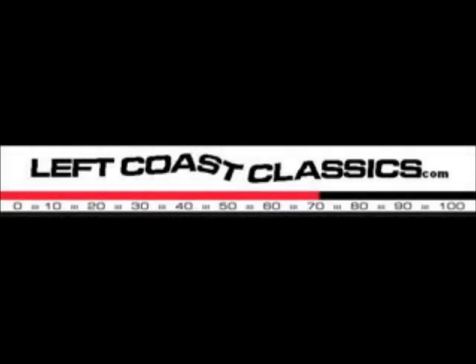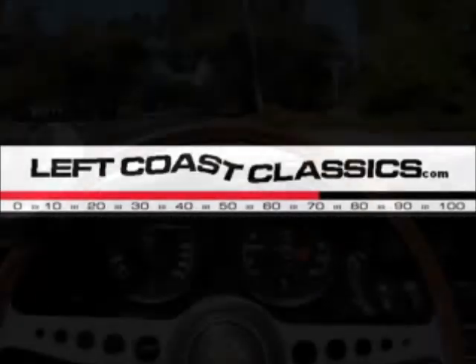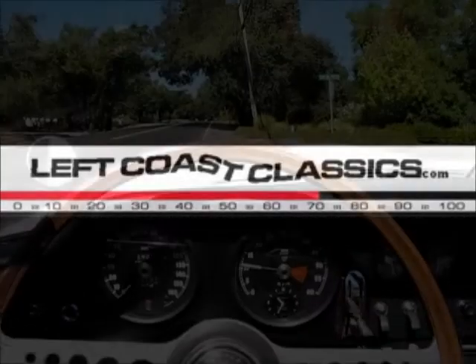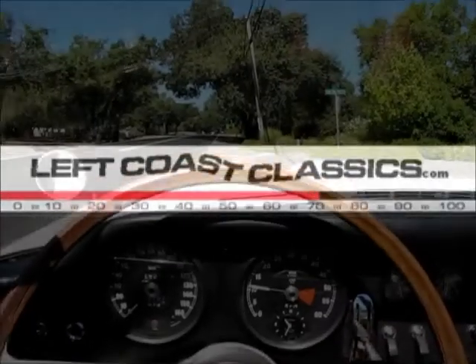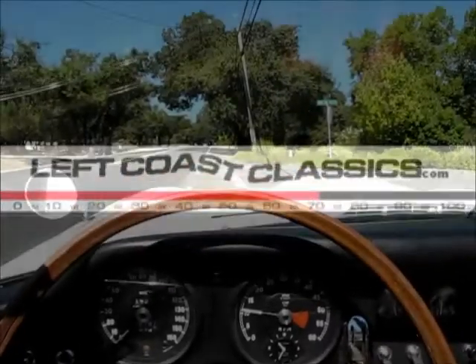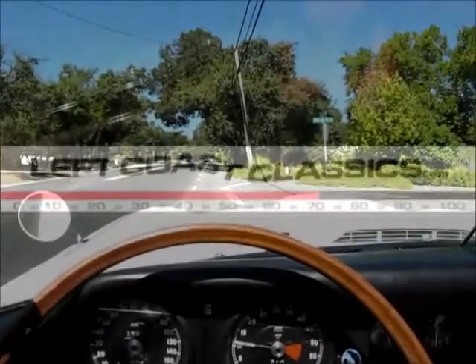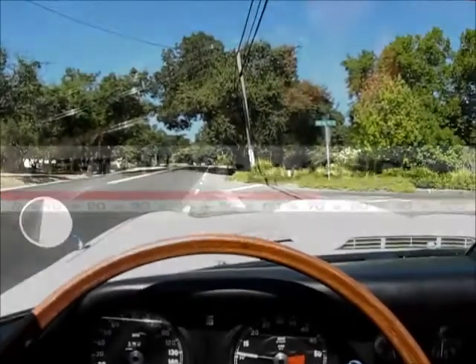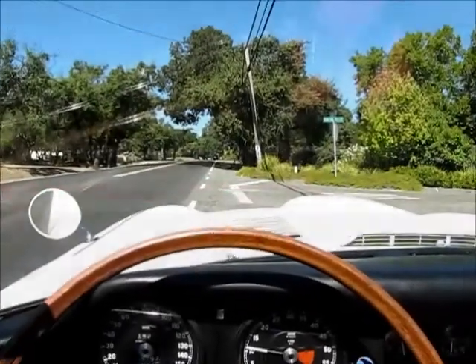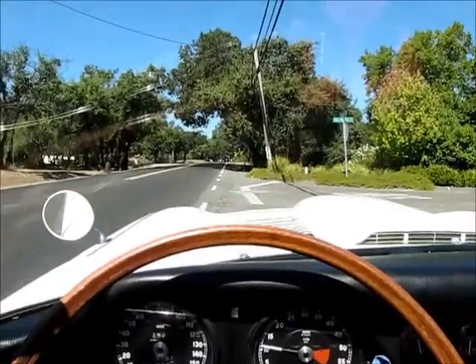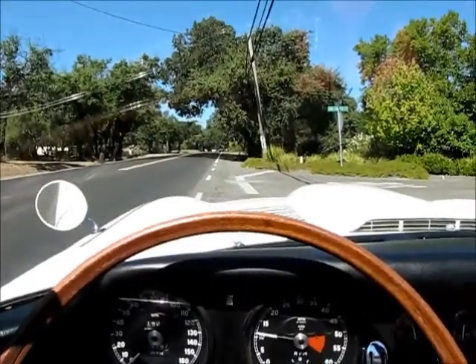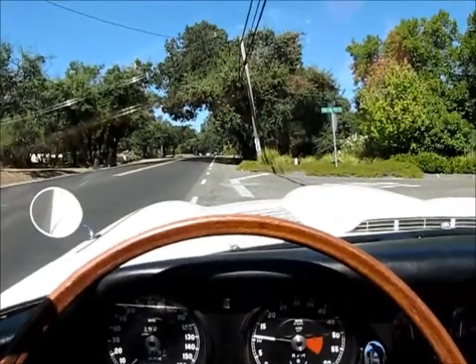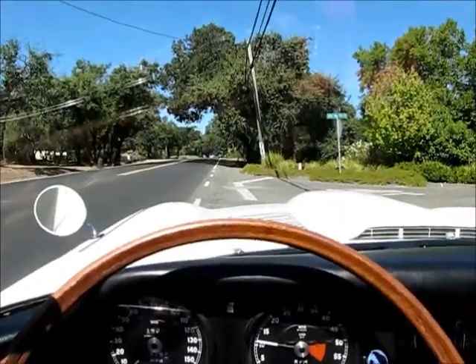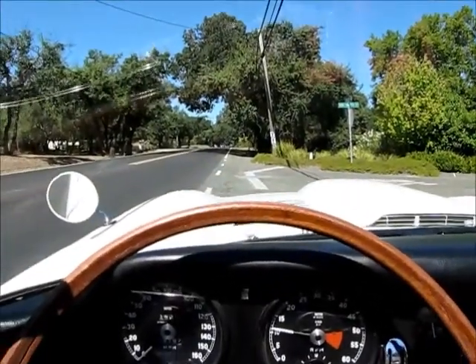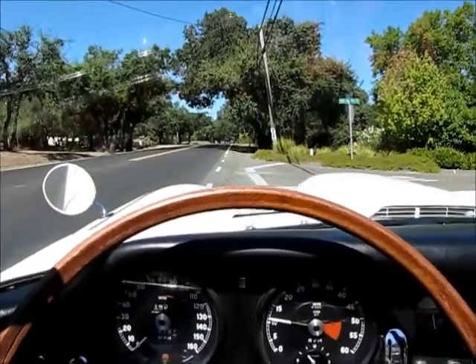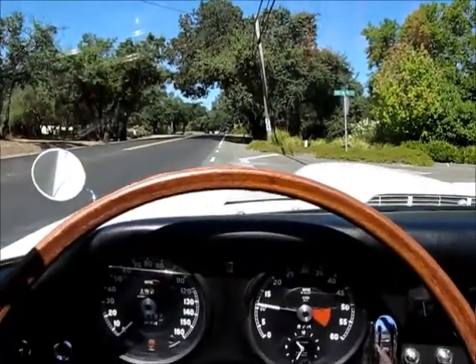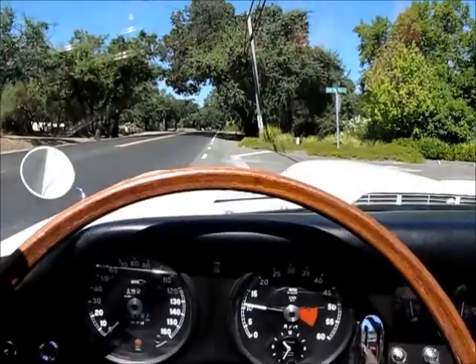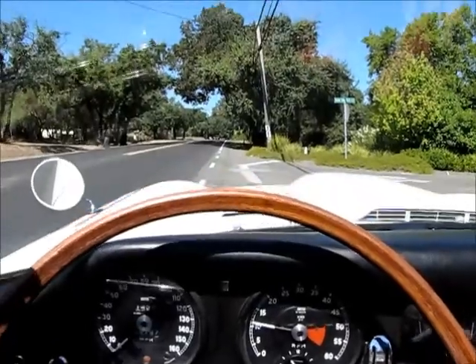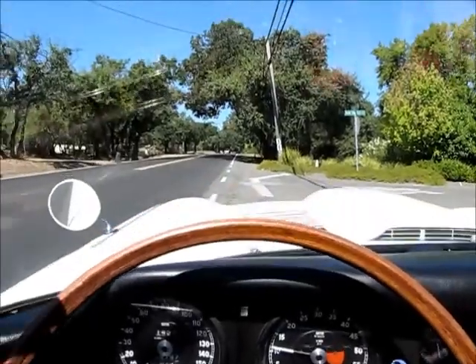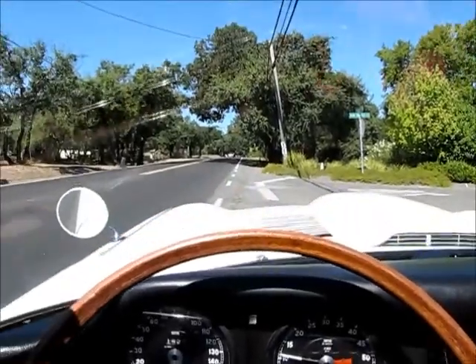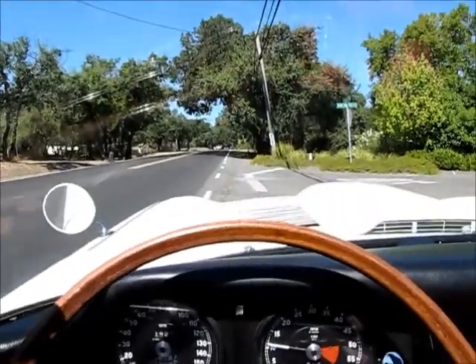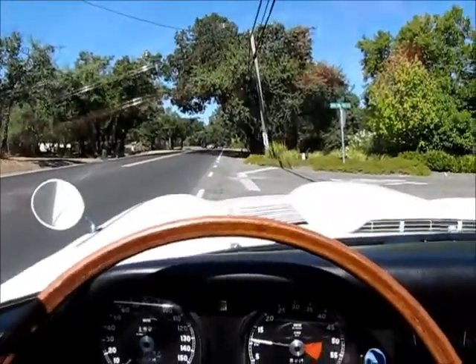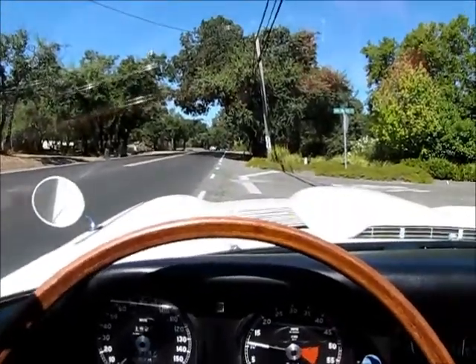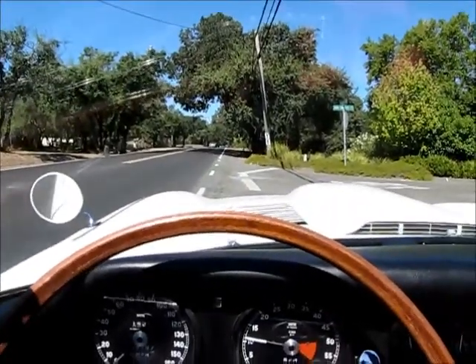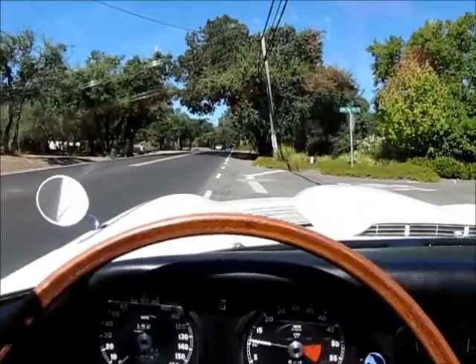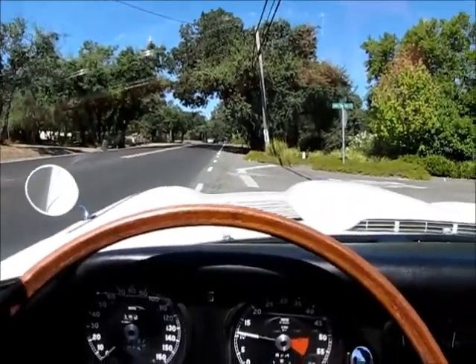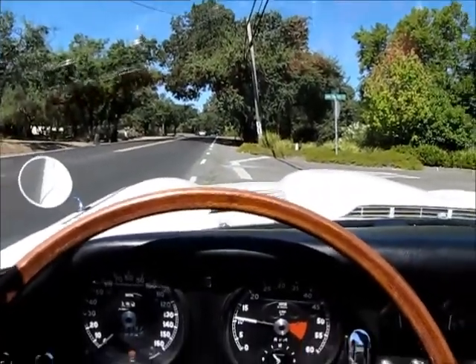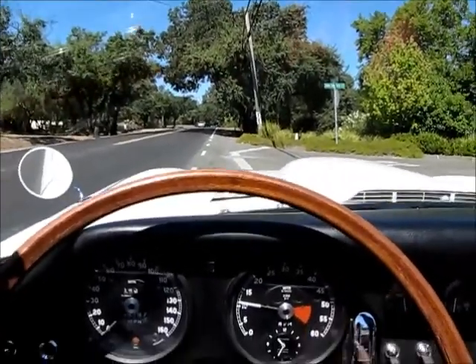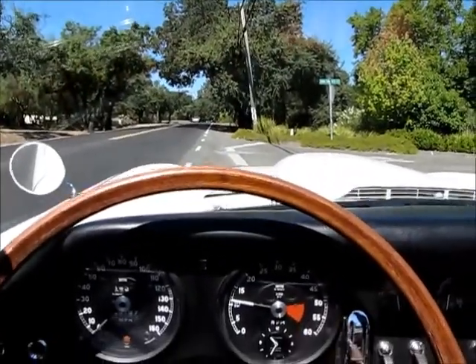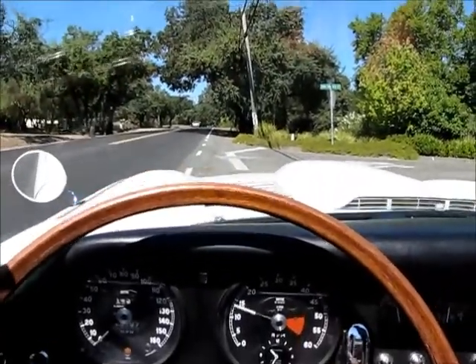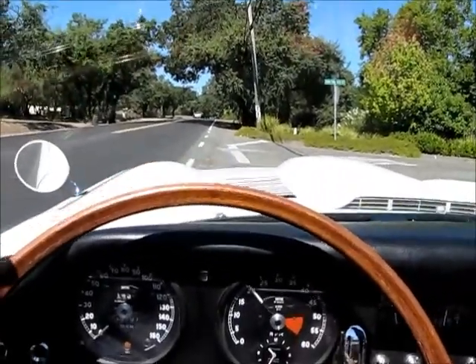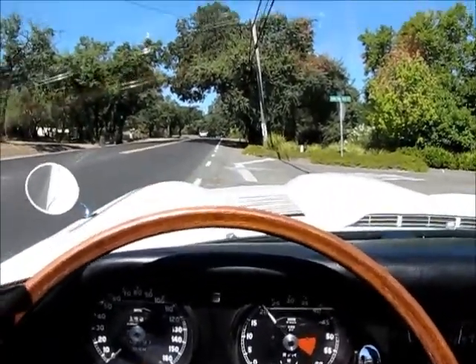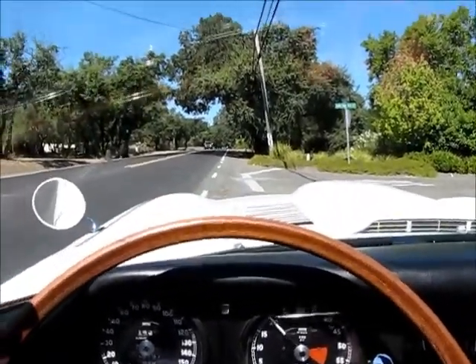Here's our '65 Jaguar open 2-seater 4.2 liter. I'm going to take a little test drive.